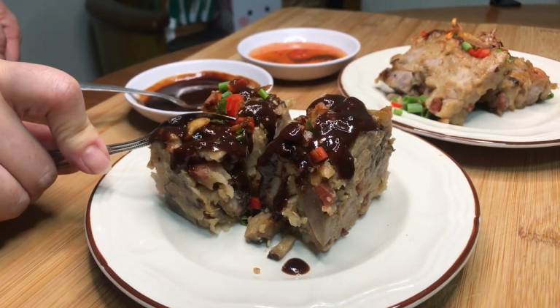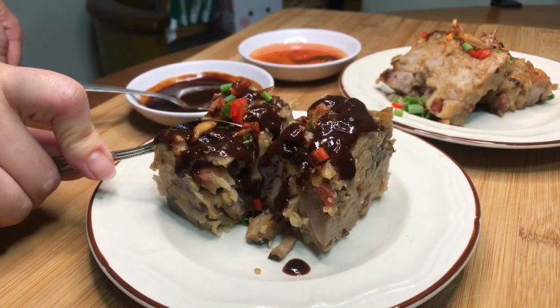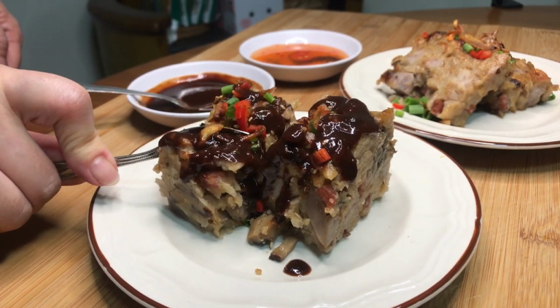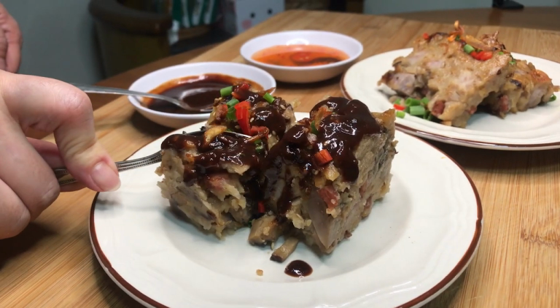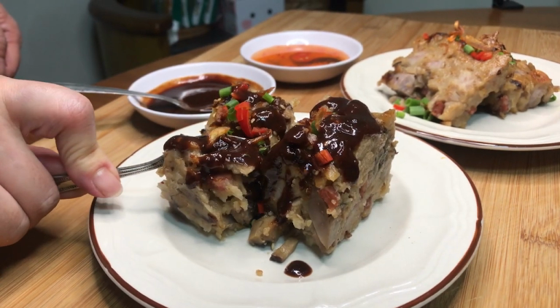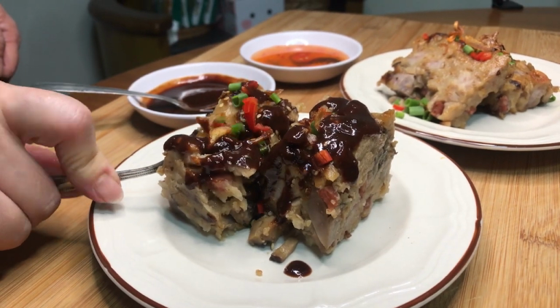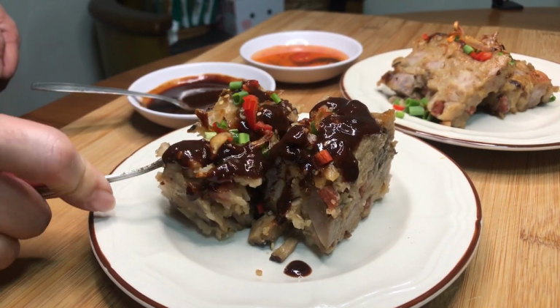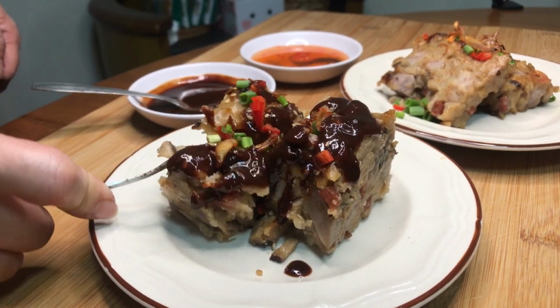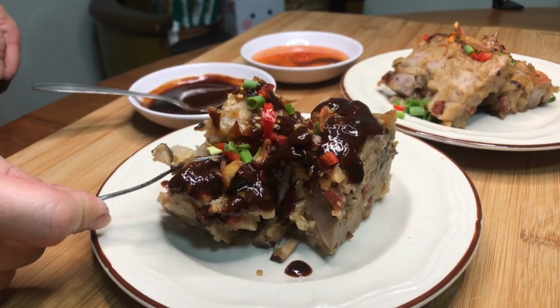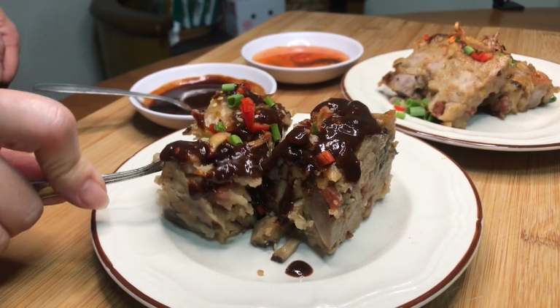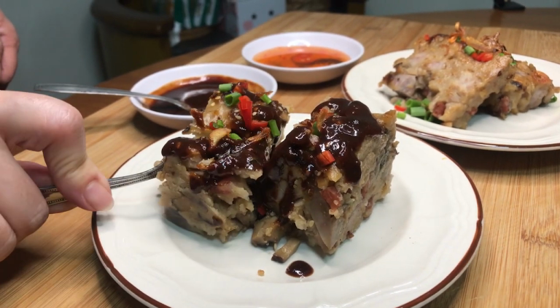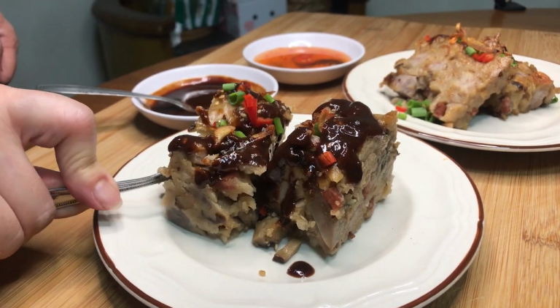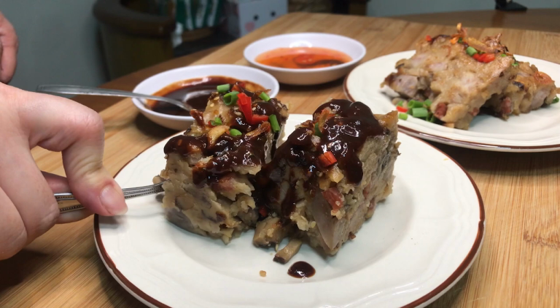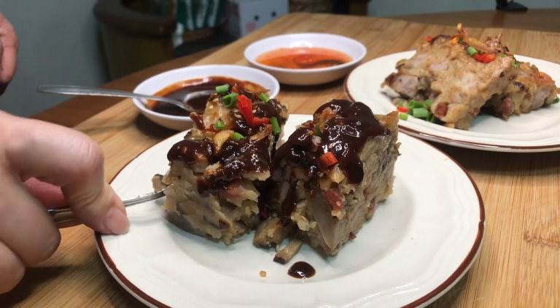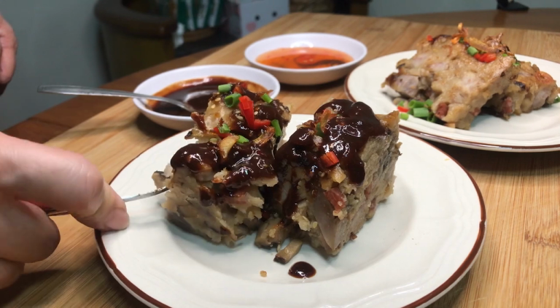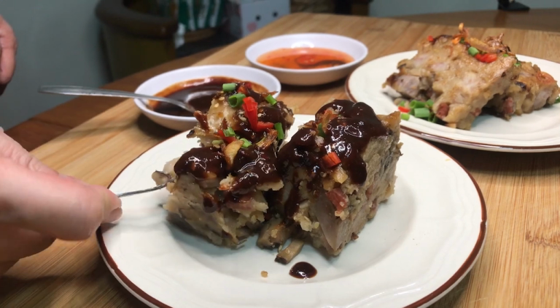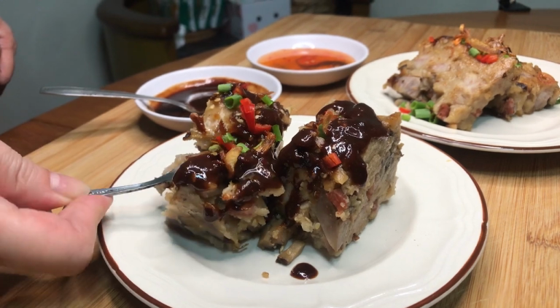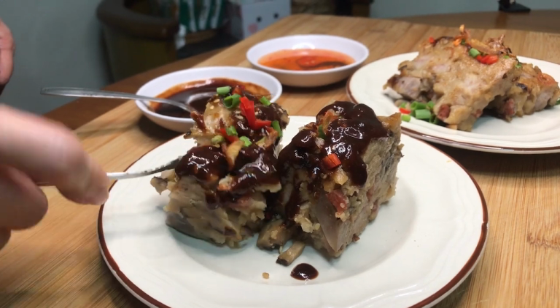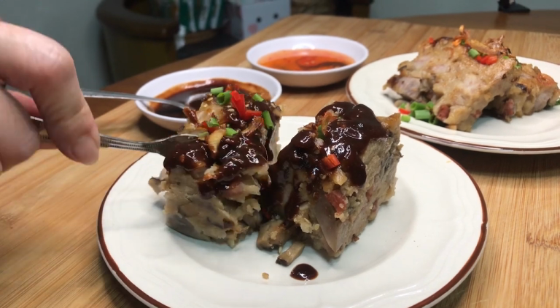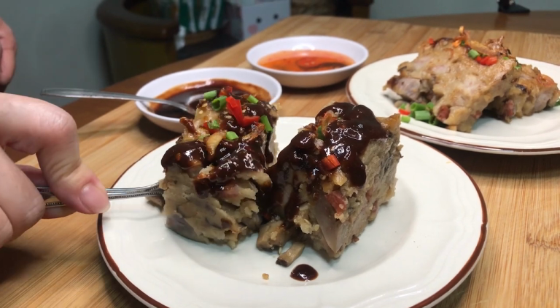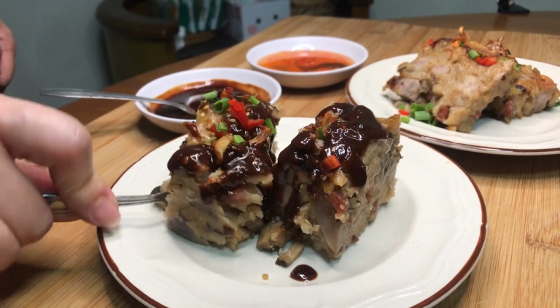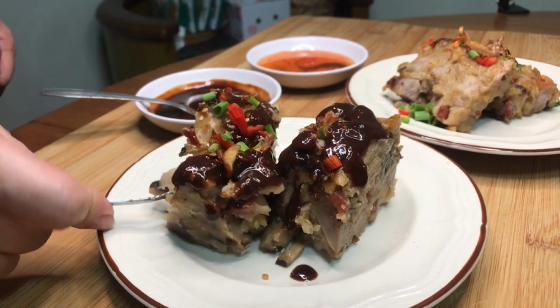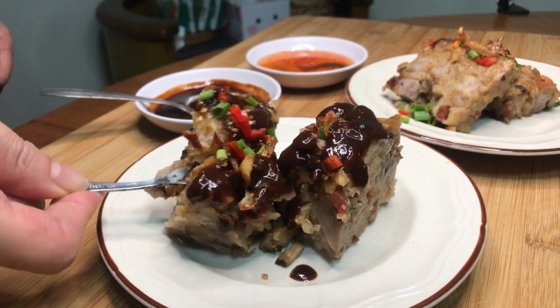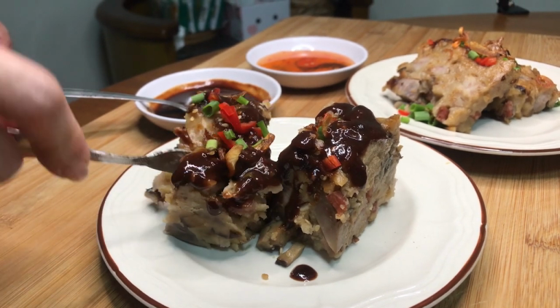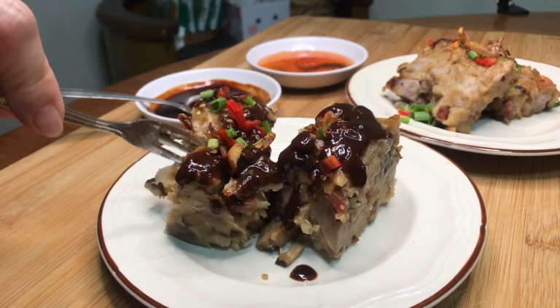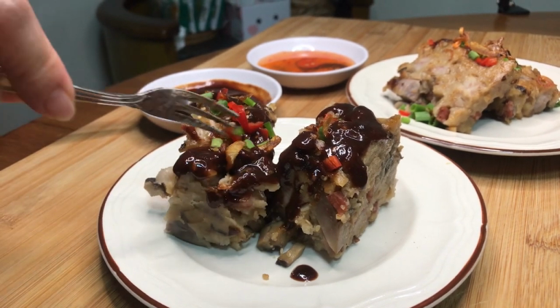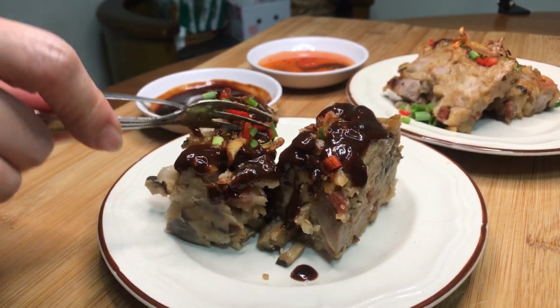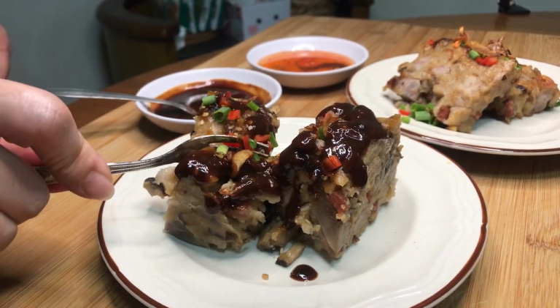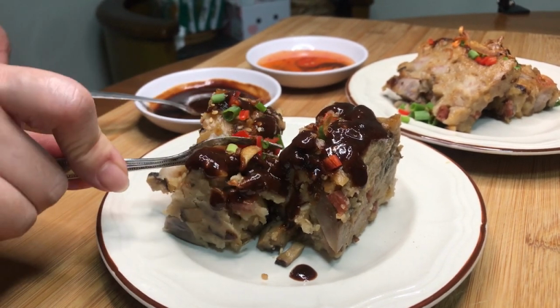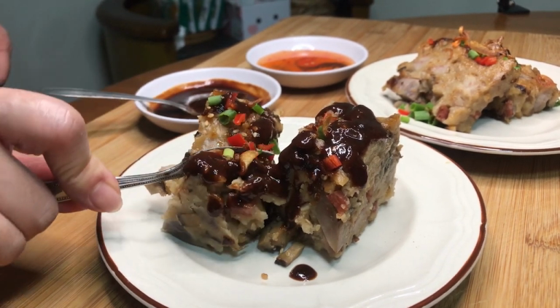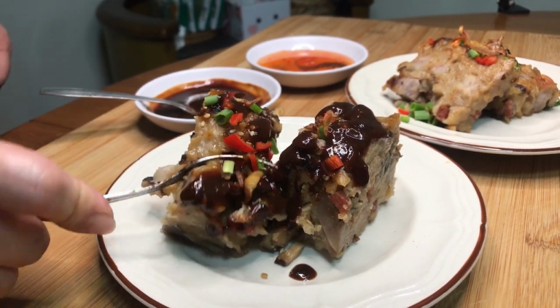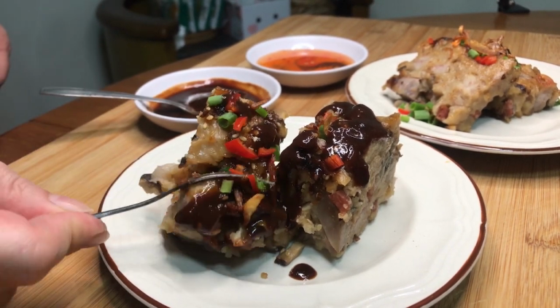What a traditional tasting yam cake. You can have this for breakfast, lunch or dinner. Try it out today!